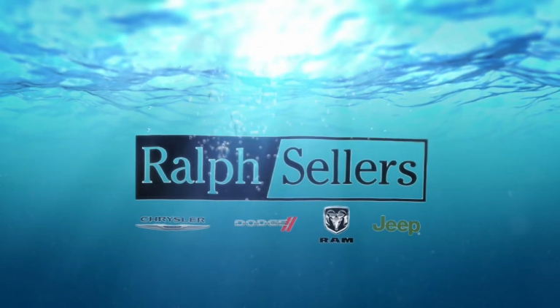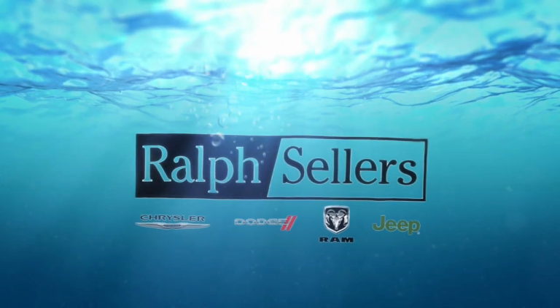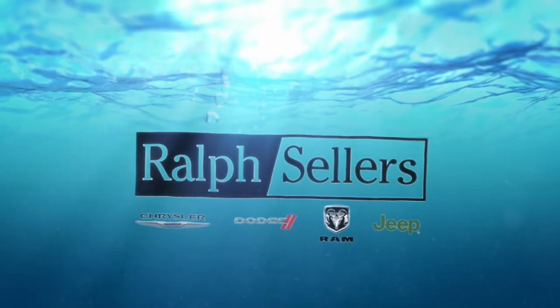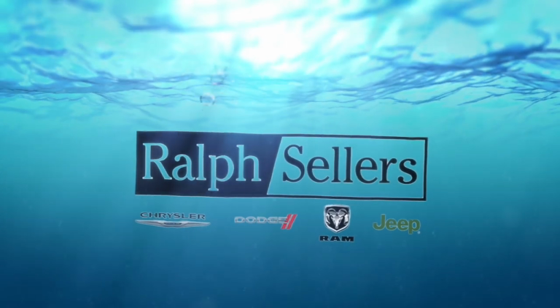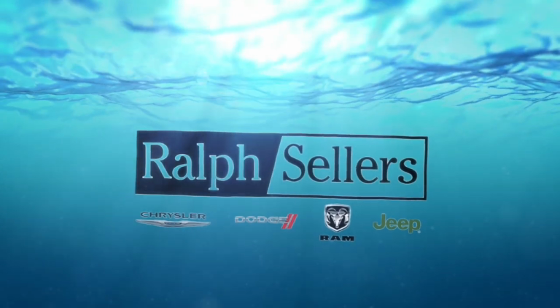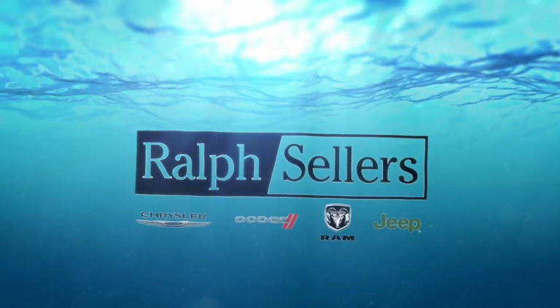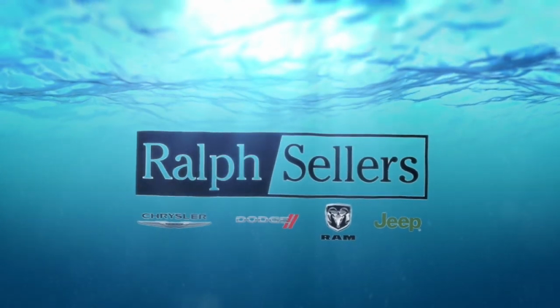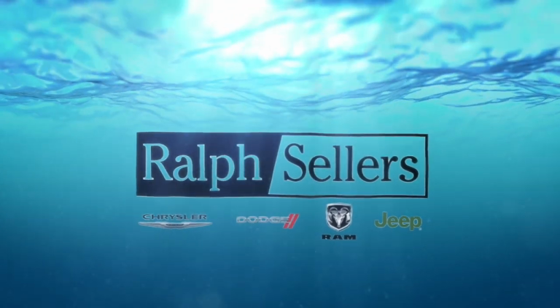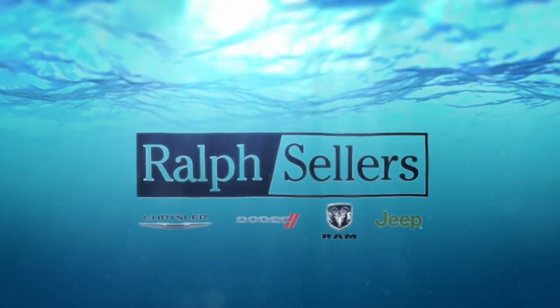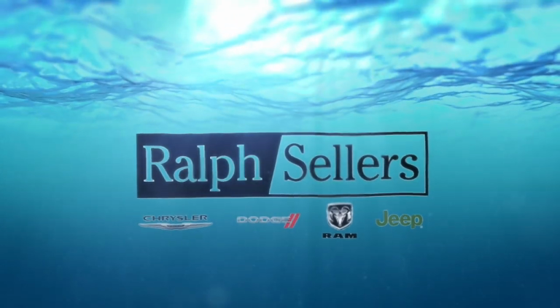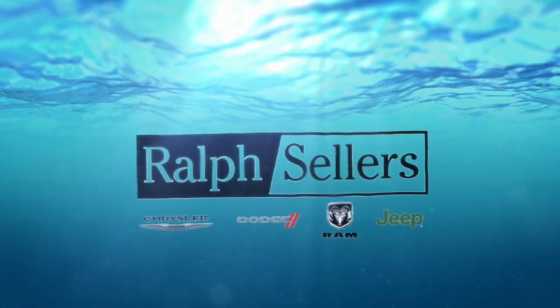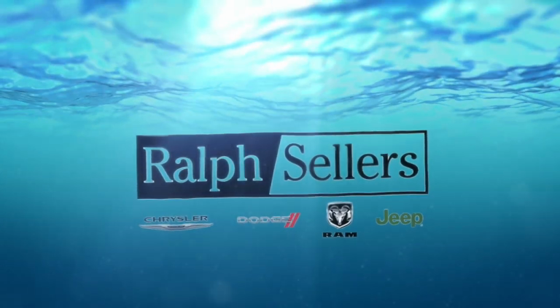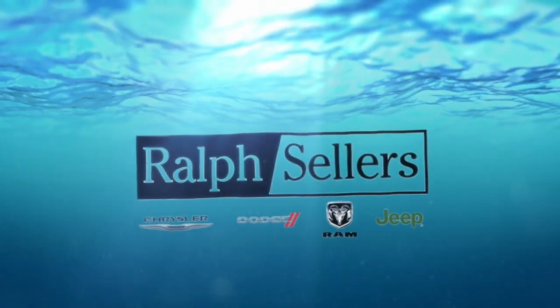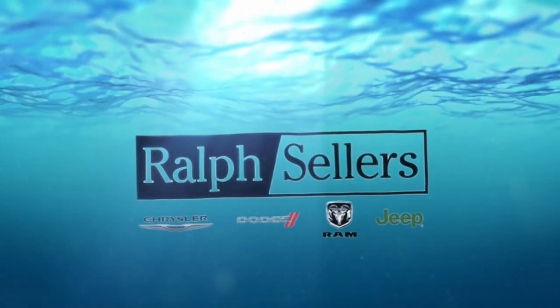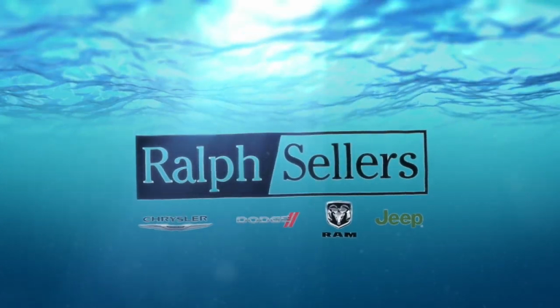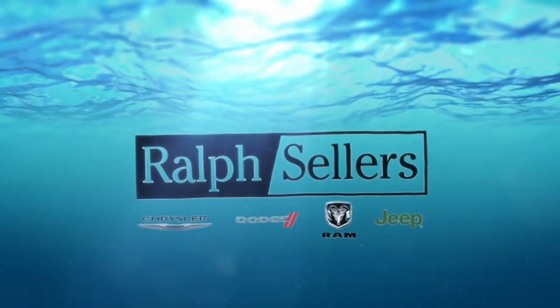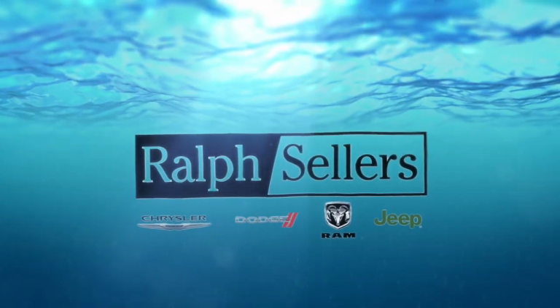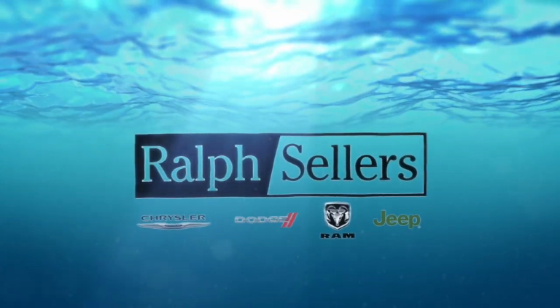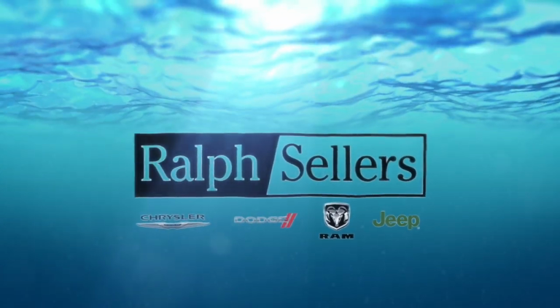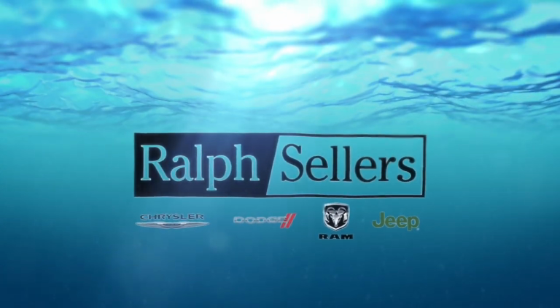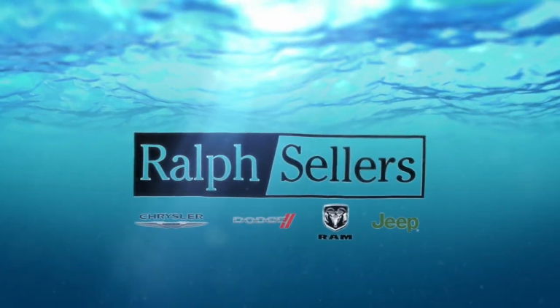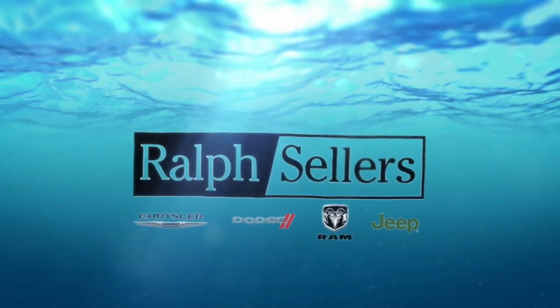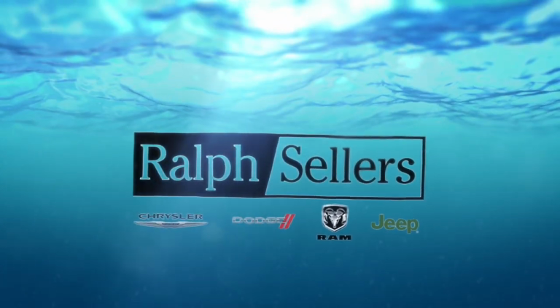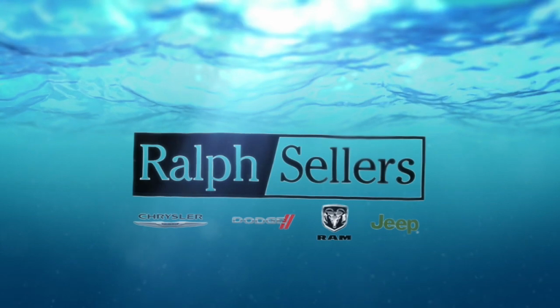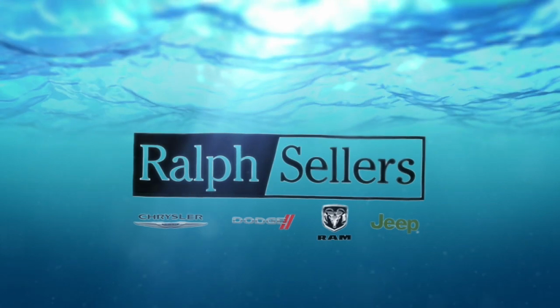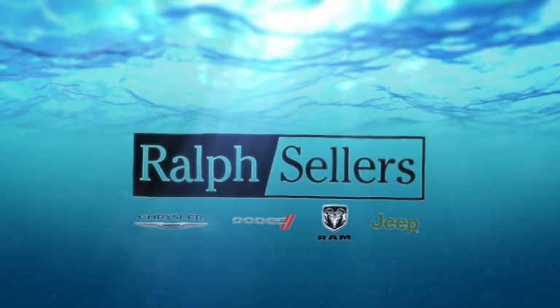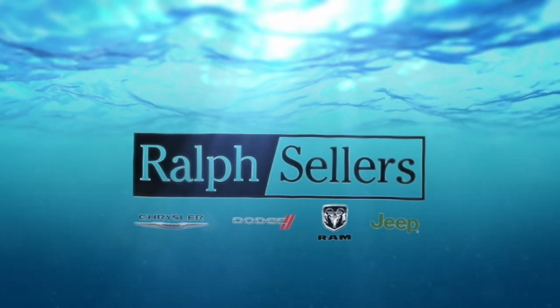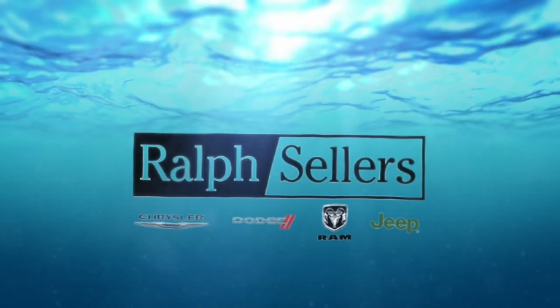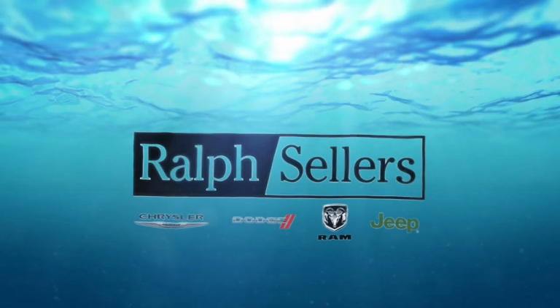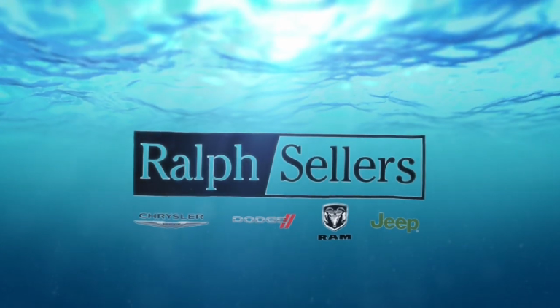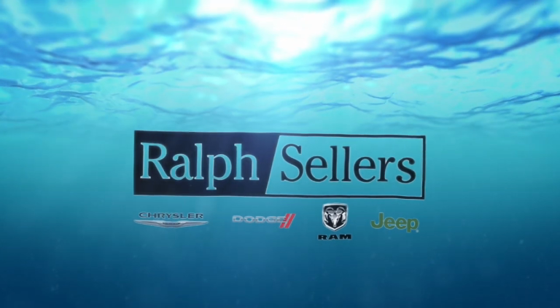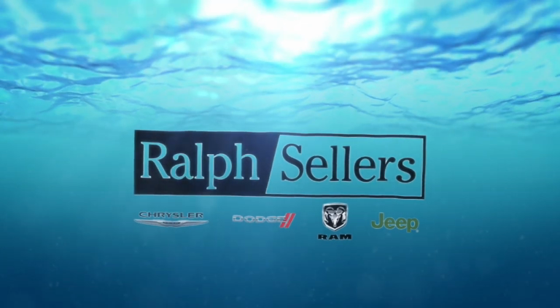LOA TV is brought to you by Ralph Sellers Chrysler, Dodge, Jeep, and Ram in Gonzales, Louisiana's number one Ram dealer.